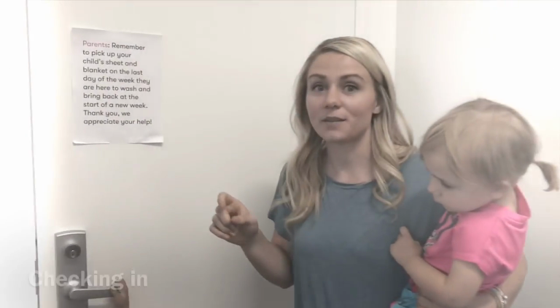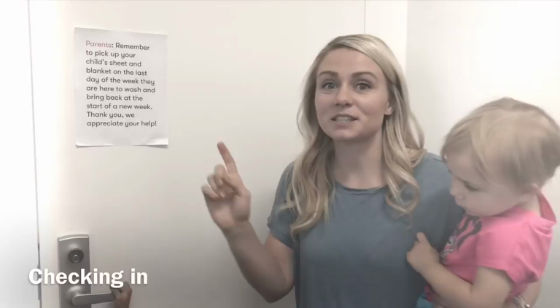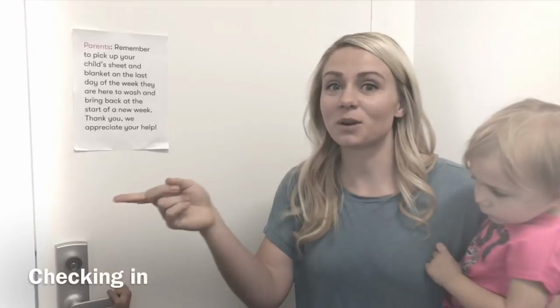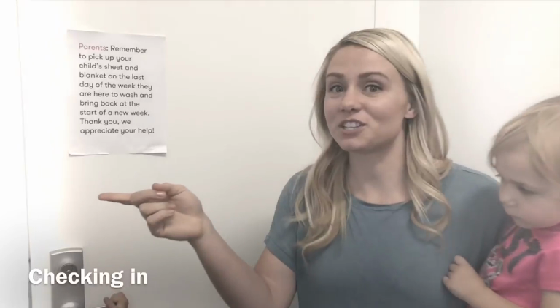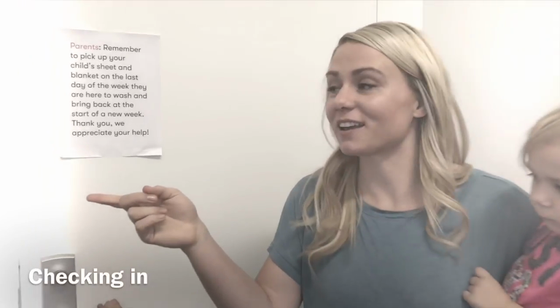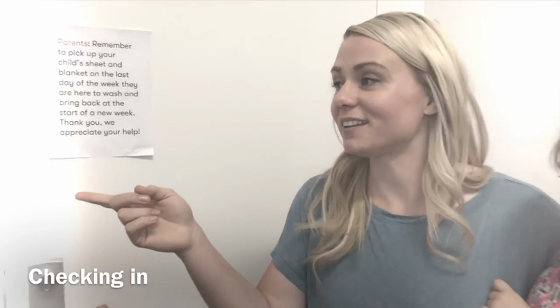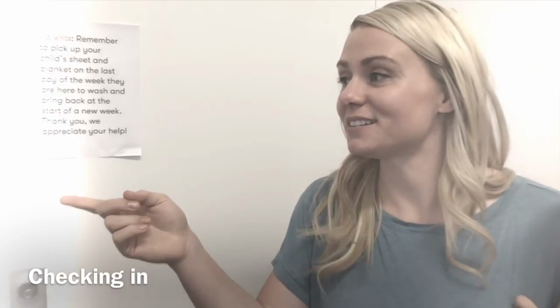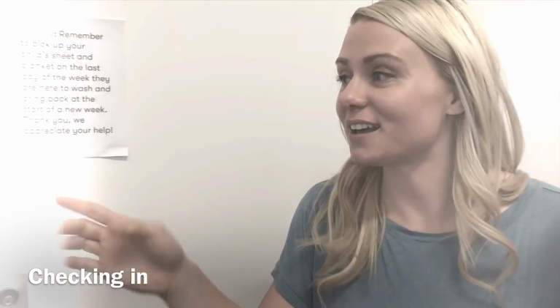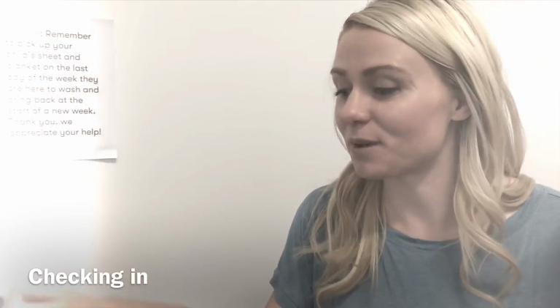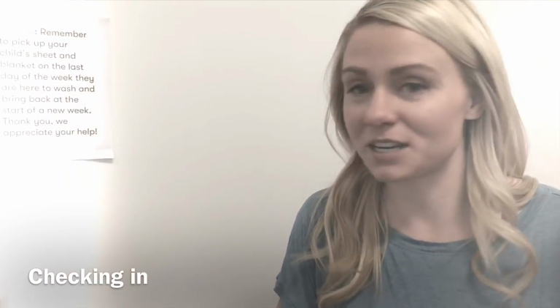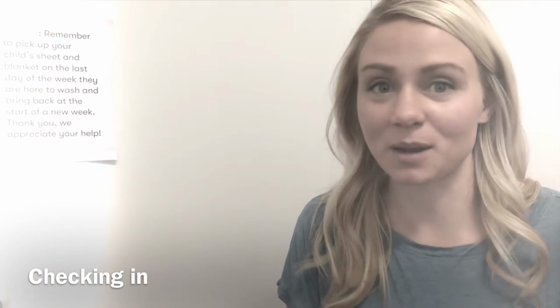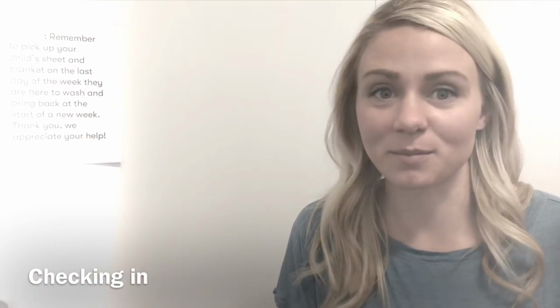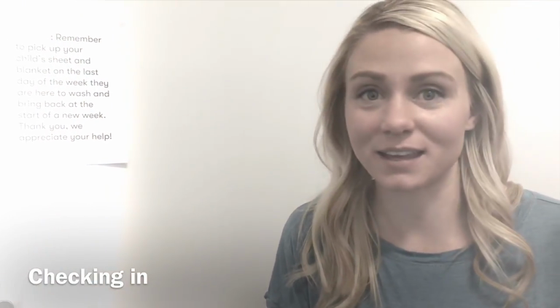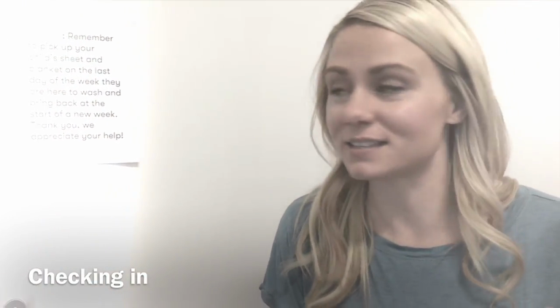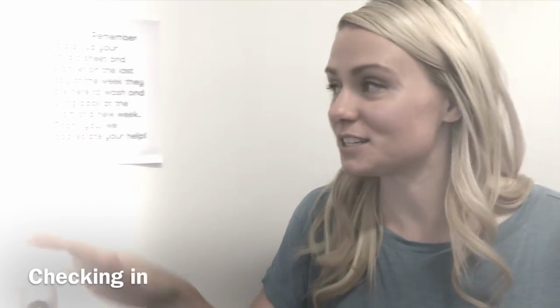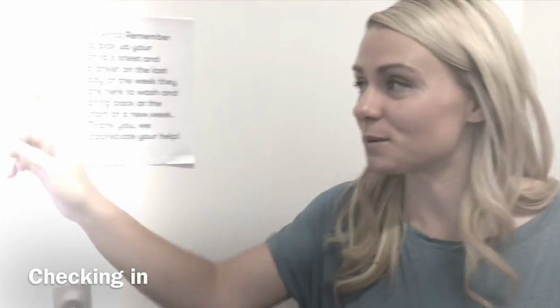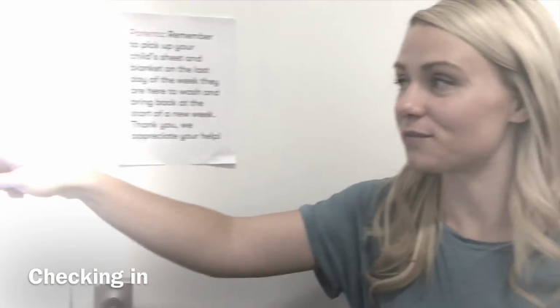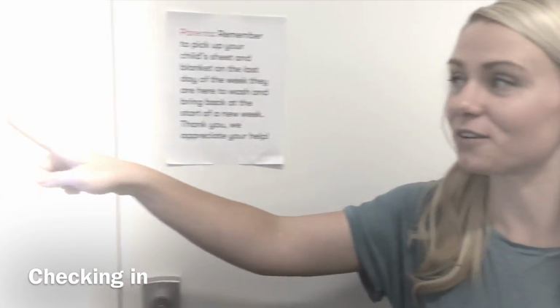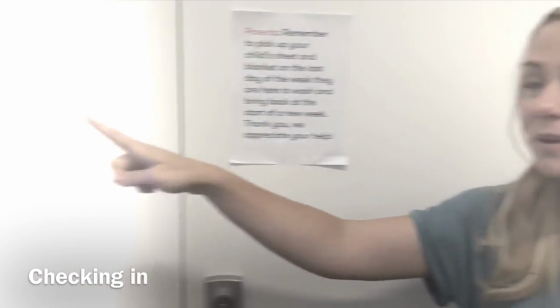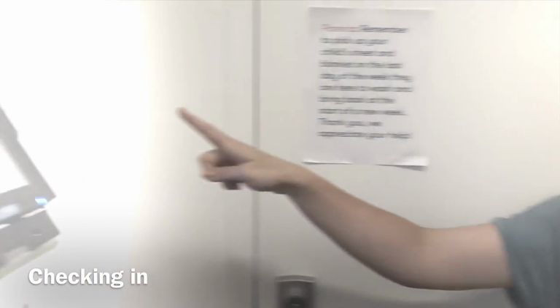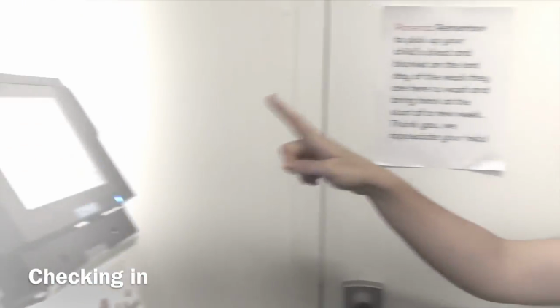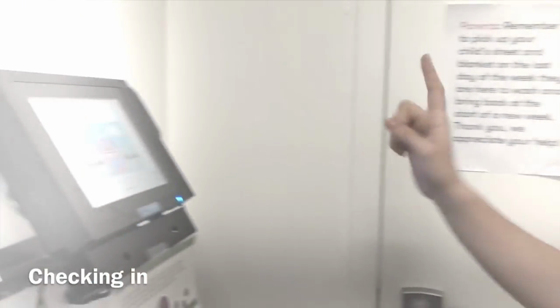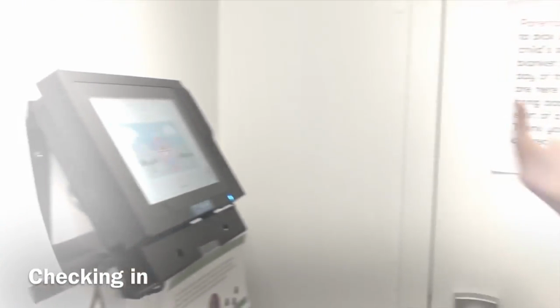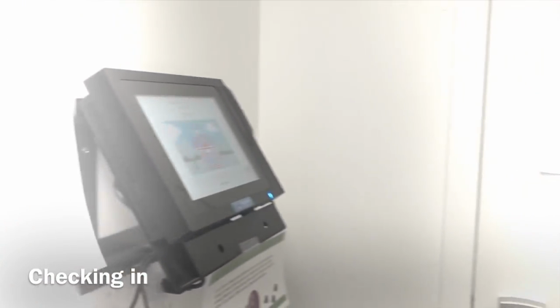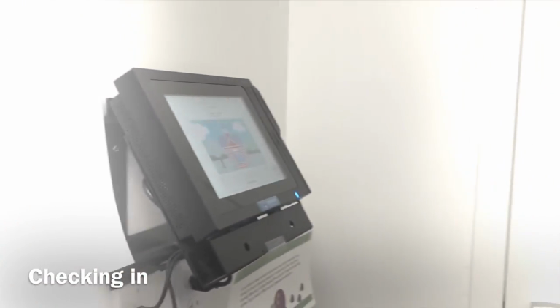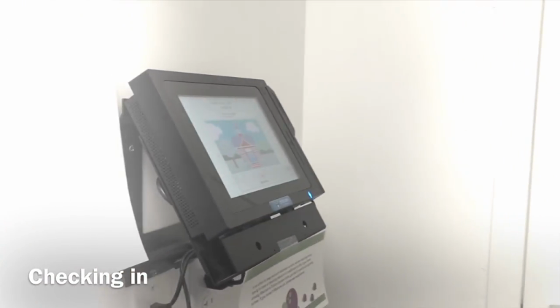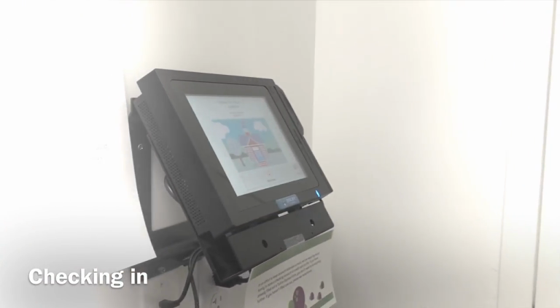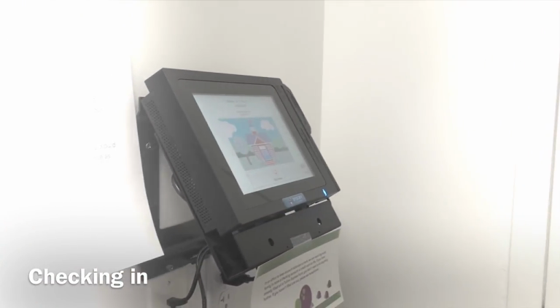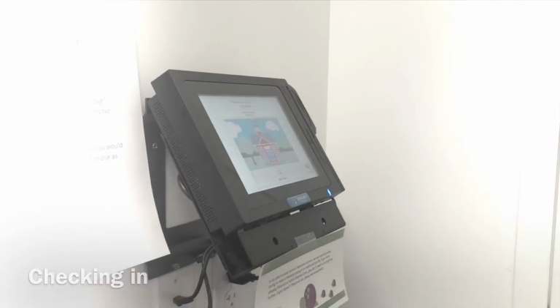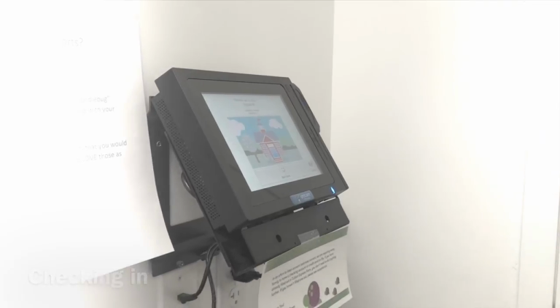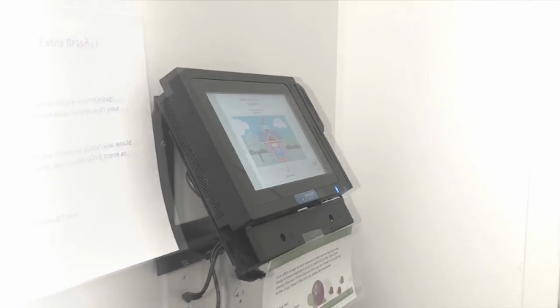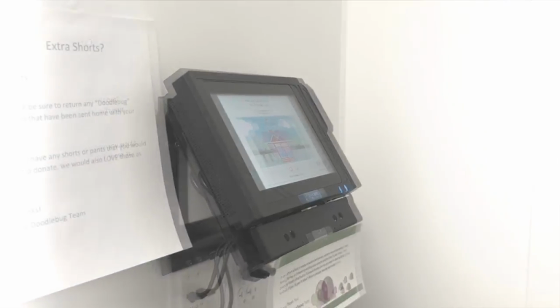This is where we check in. Every day when I bring my kids I just put my finger up here — it takes my fingerprint and then we're able to go in.